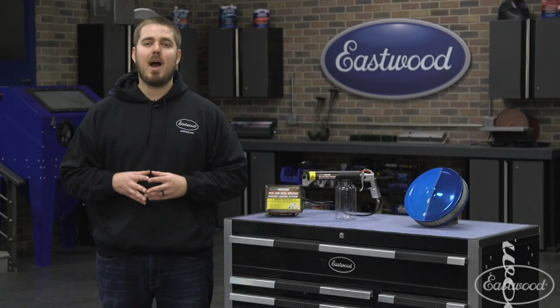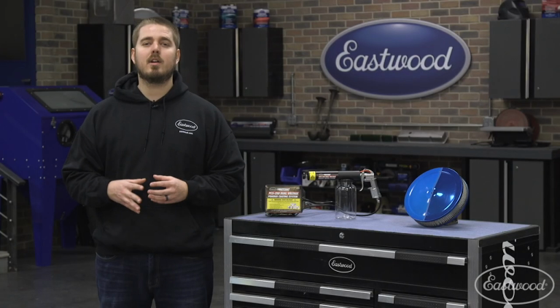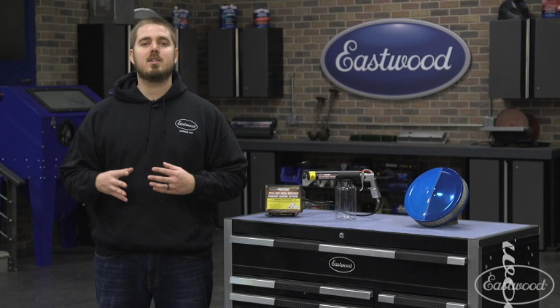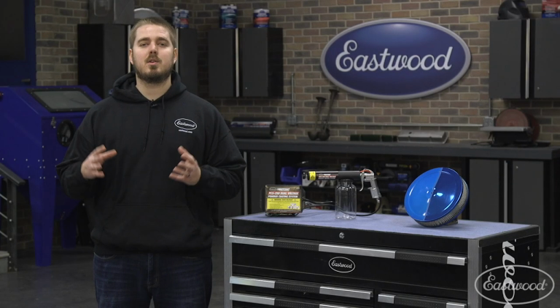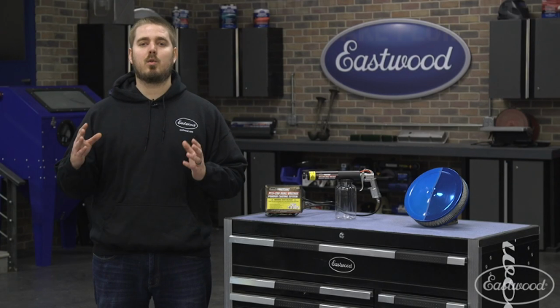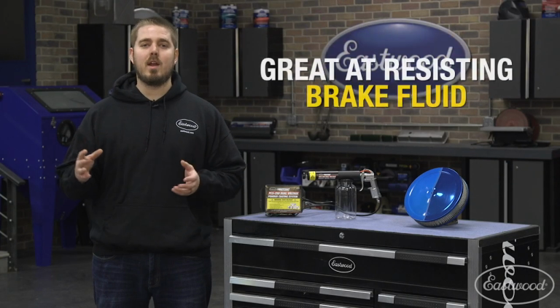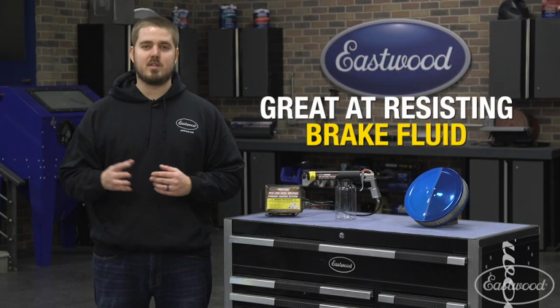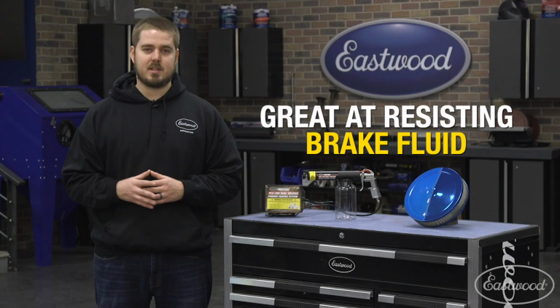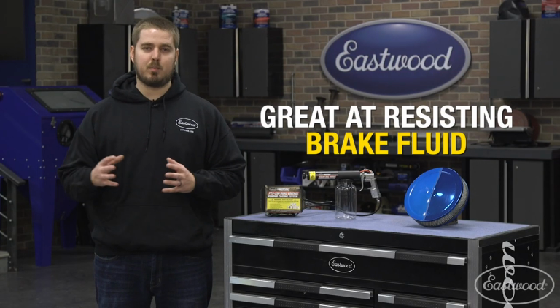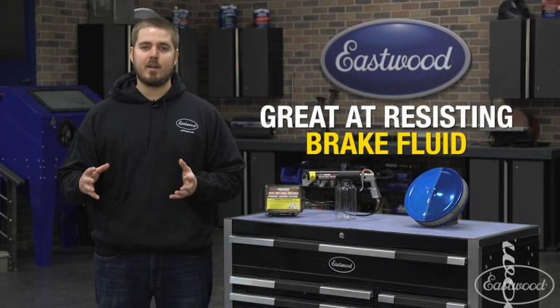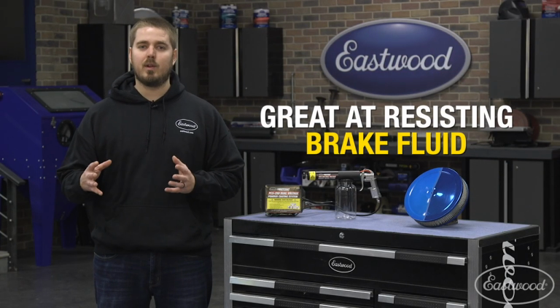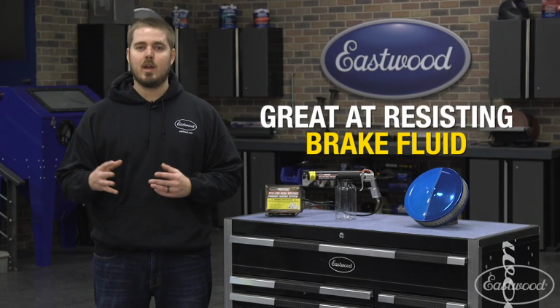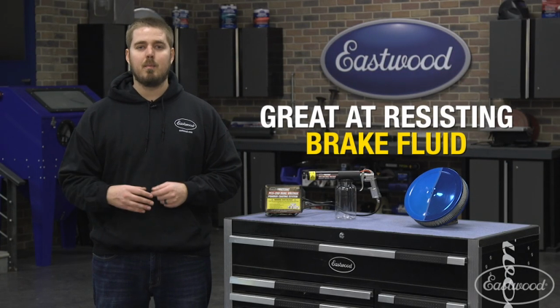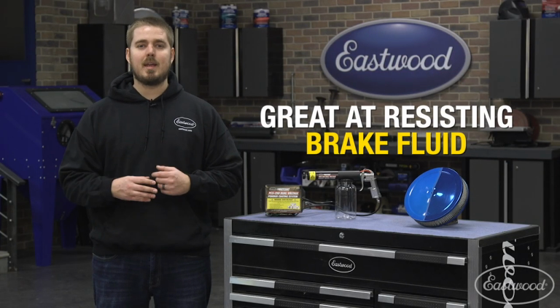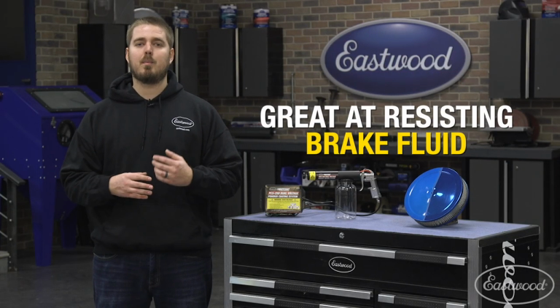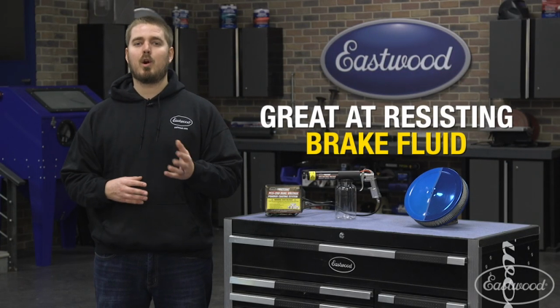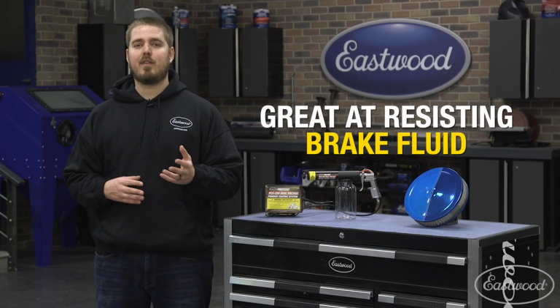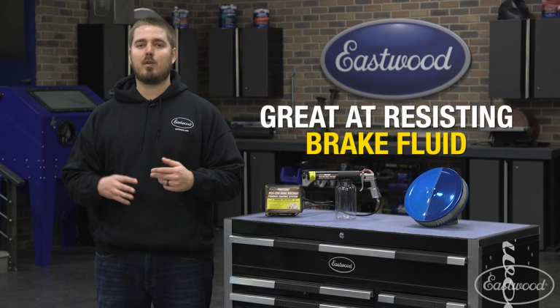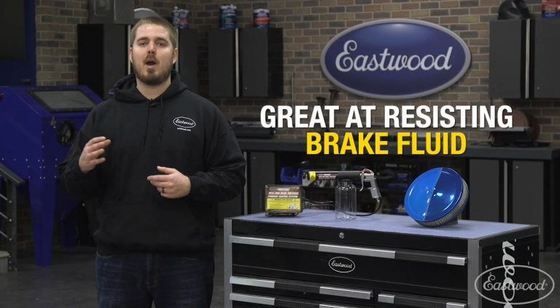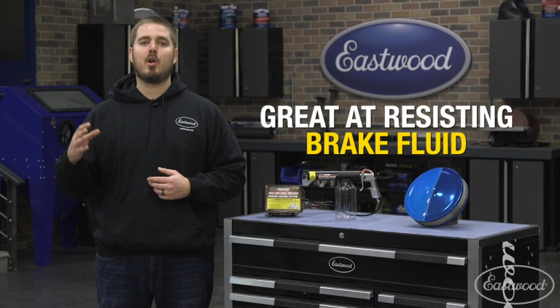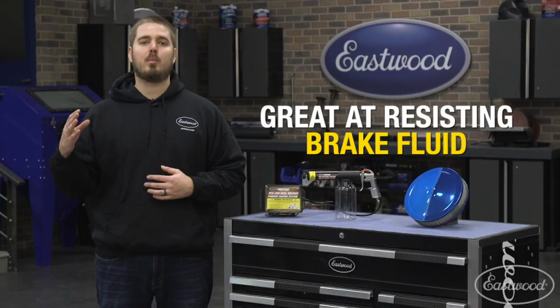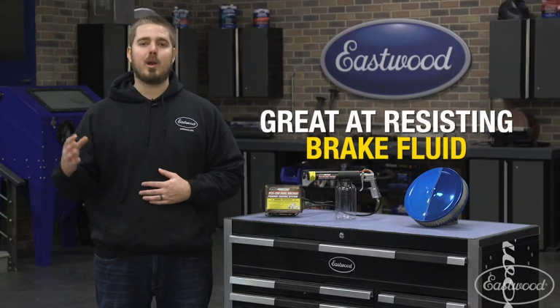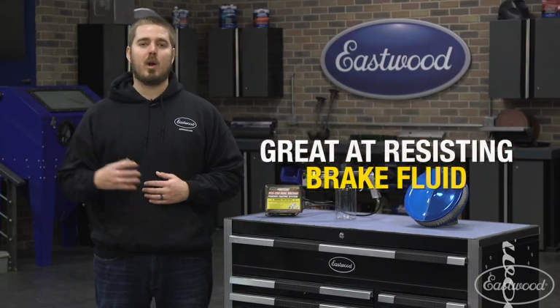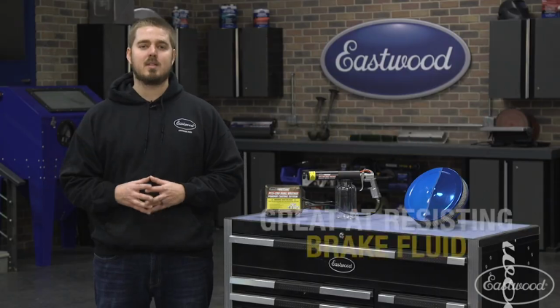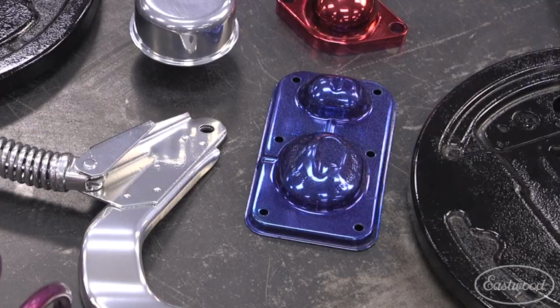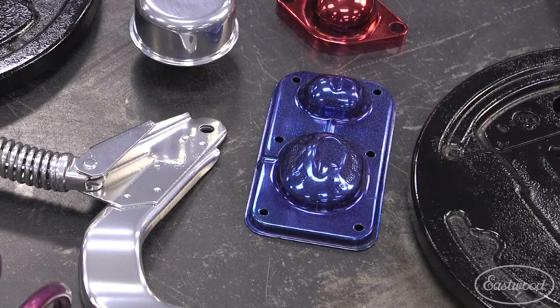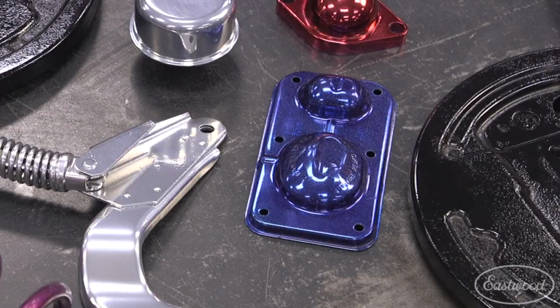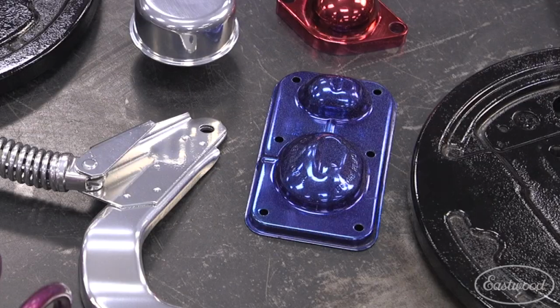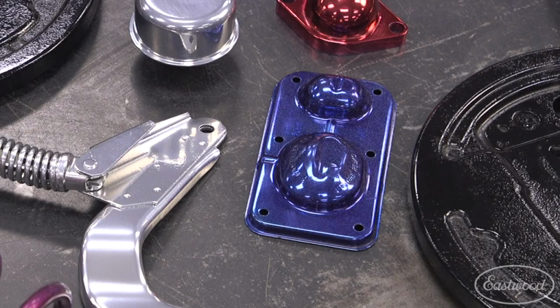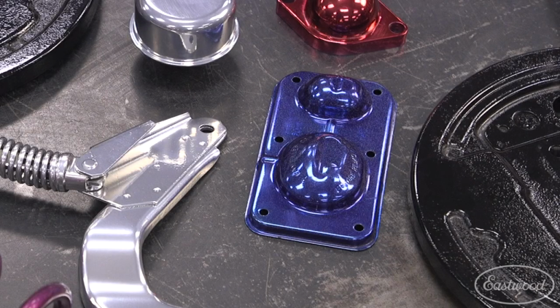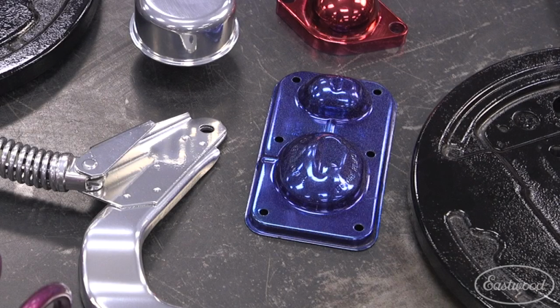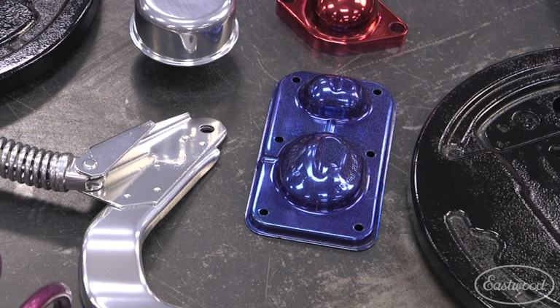Powder is also great at resisting brake fluid, making it perfect for powder coating brake parts like master cylinders and covers.